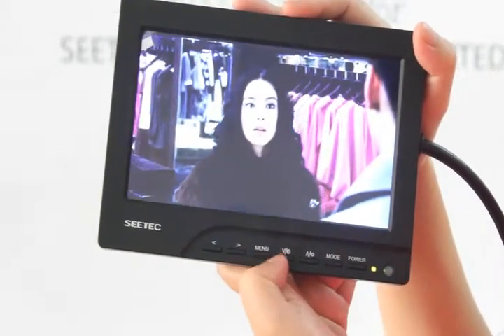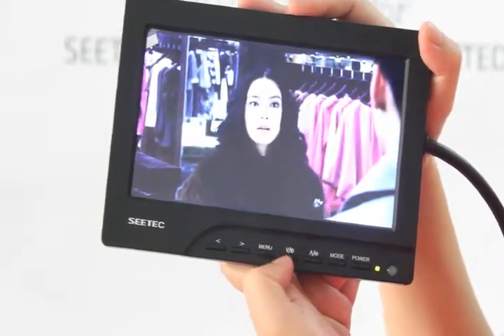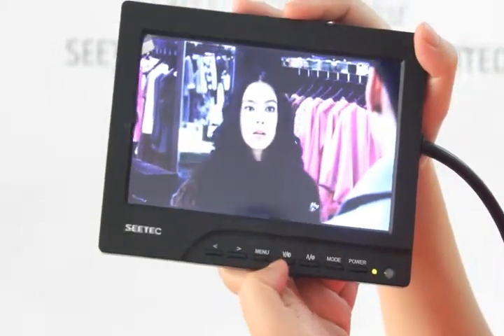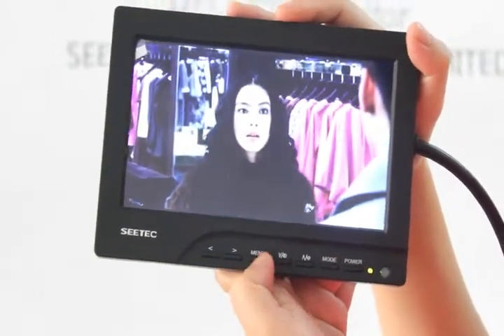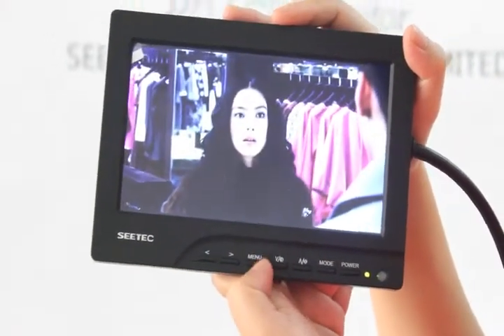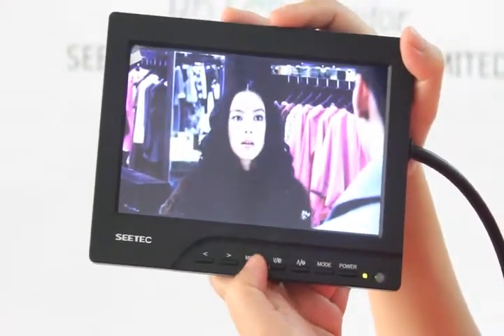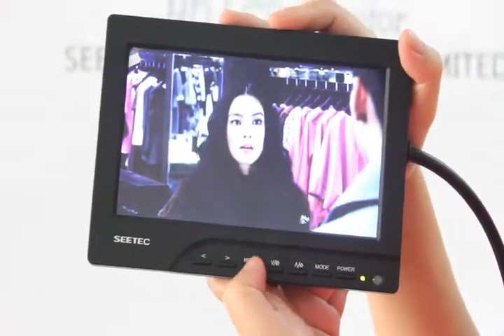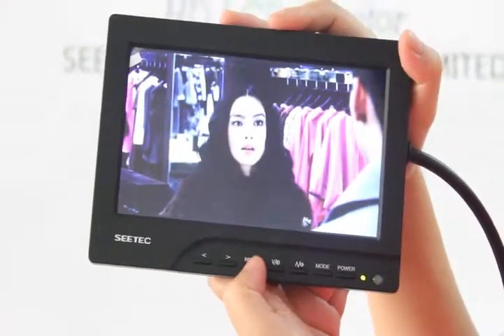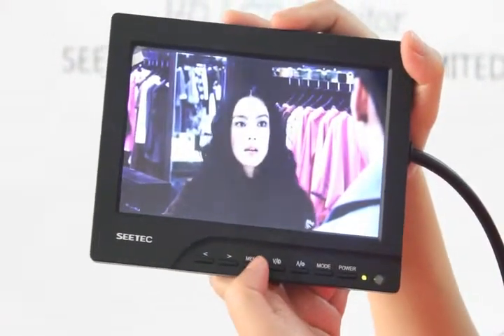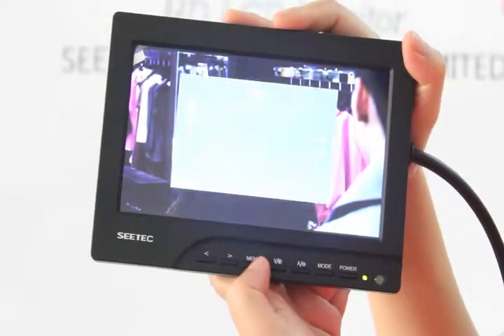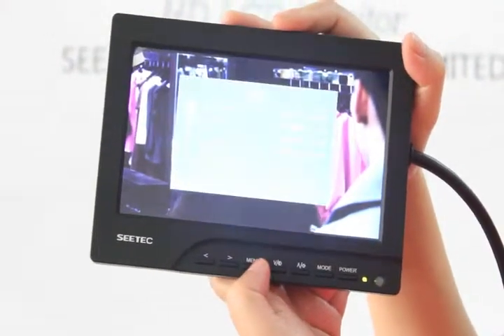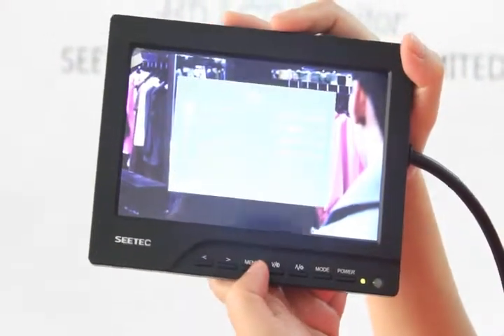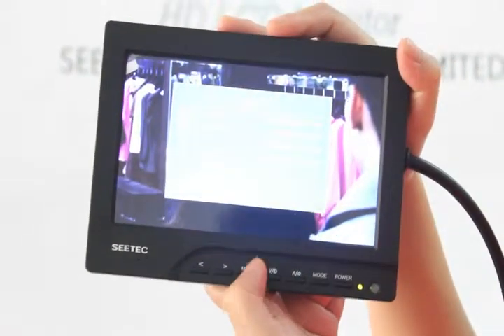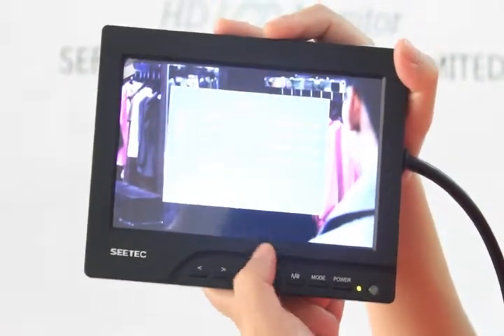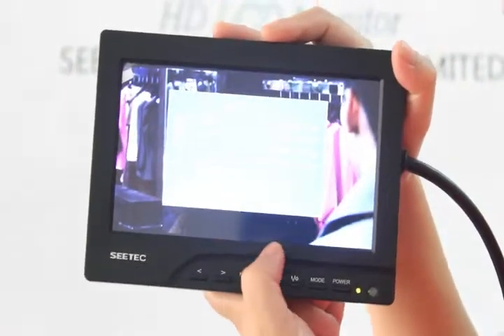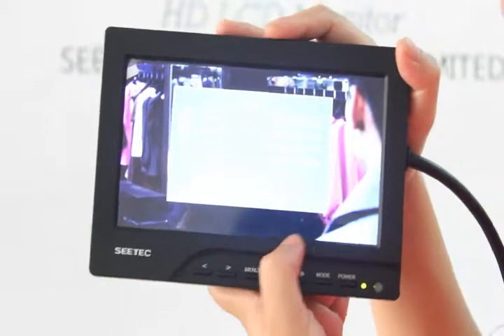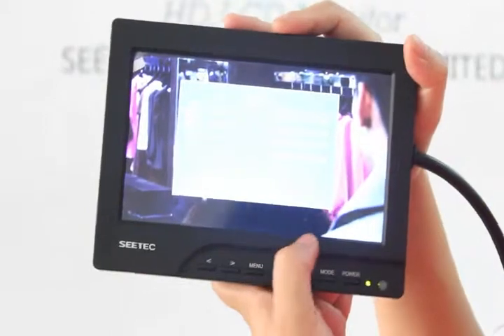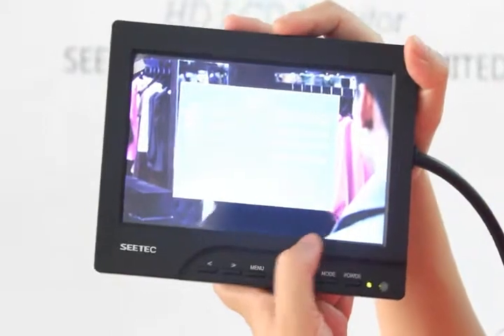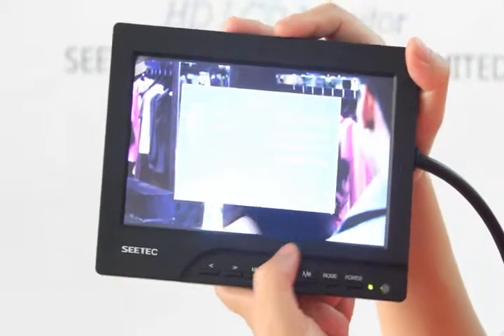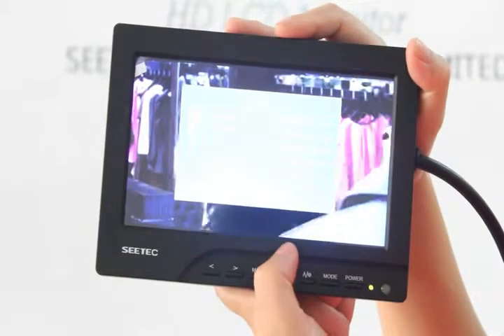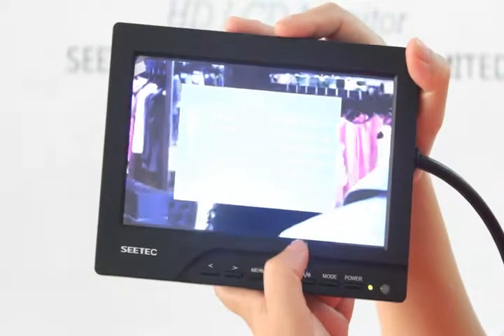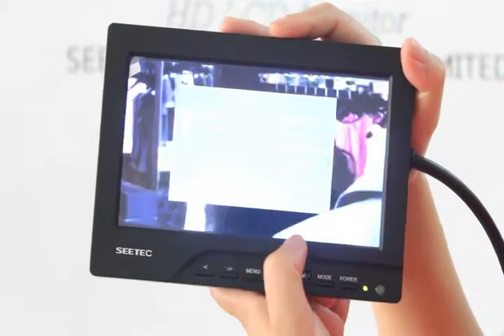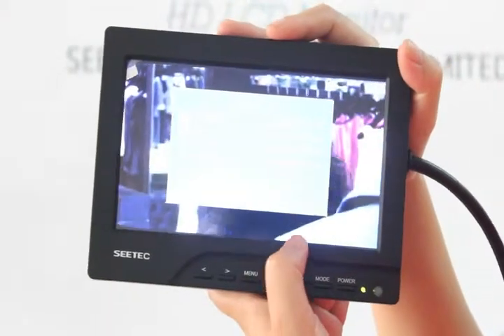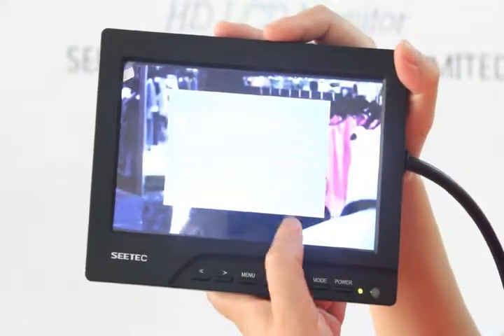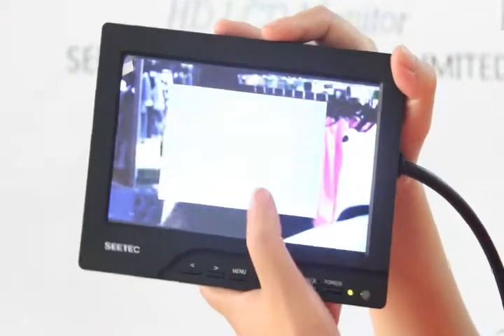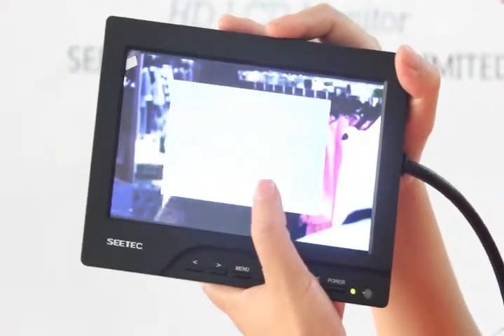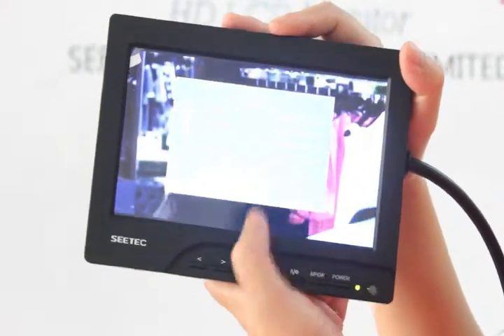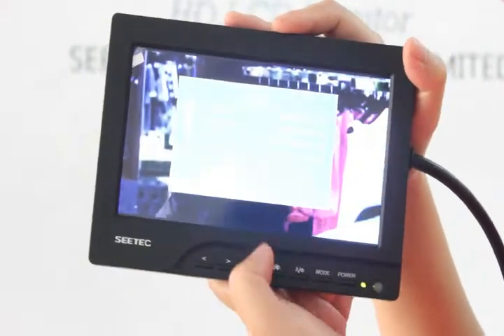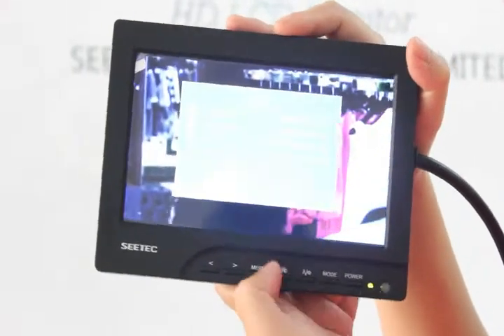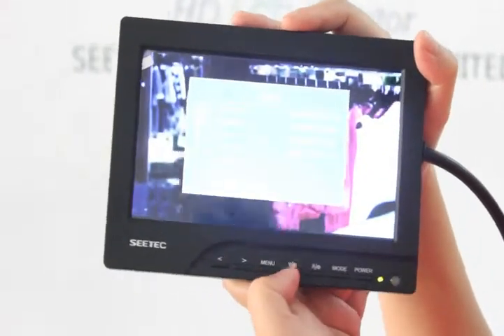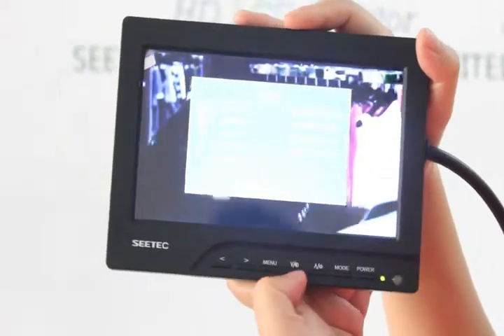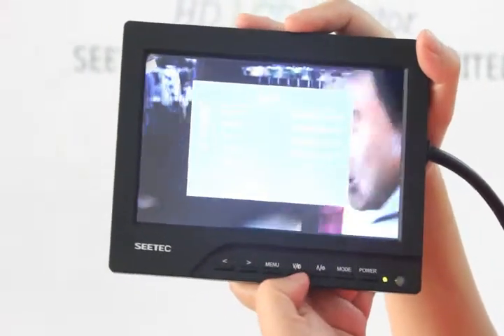This is the menu key. We can adjust the brightness and contrast.